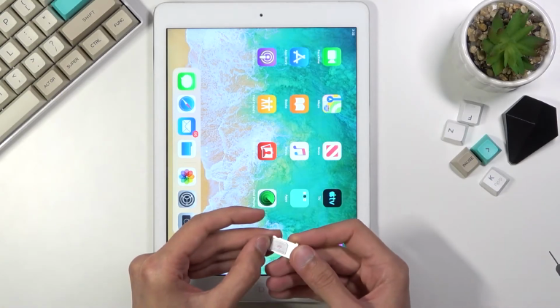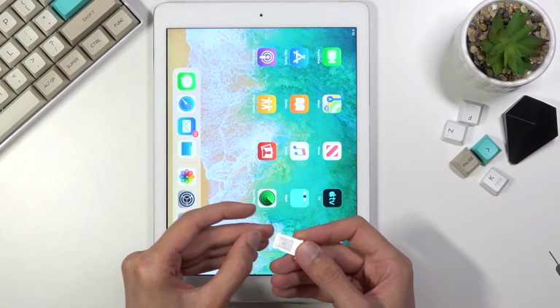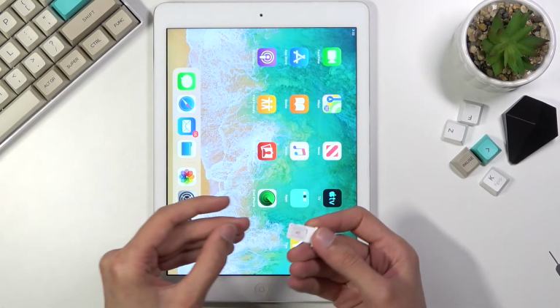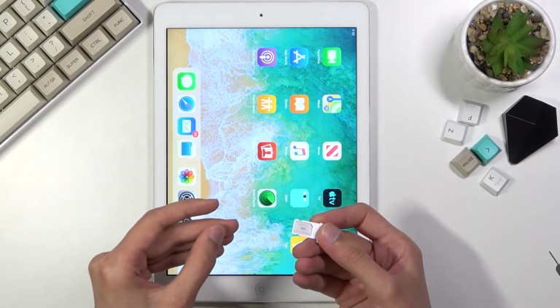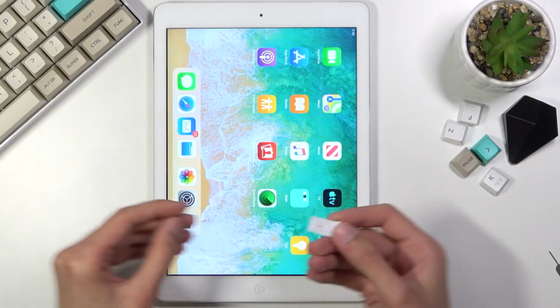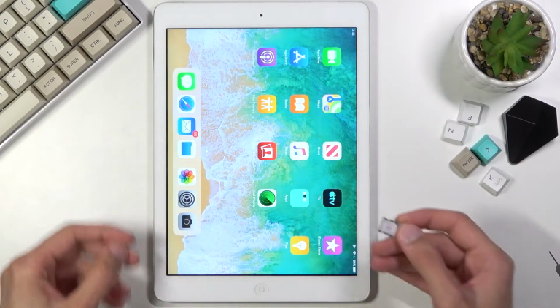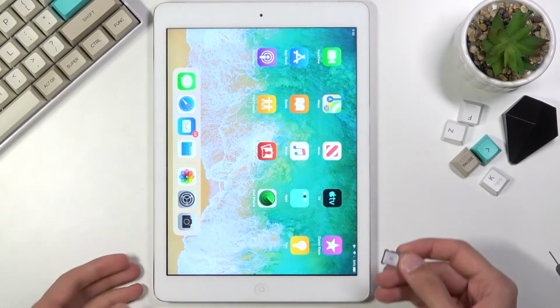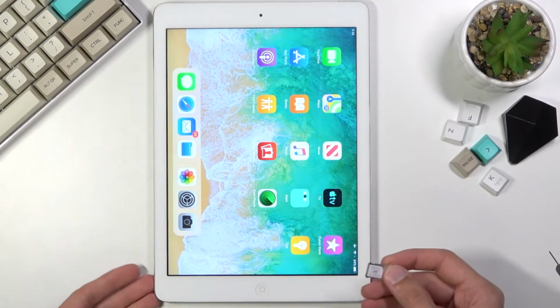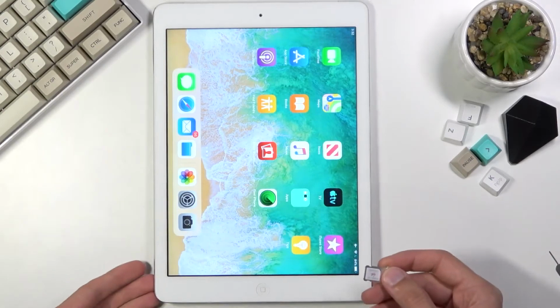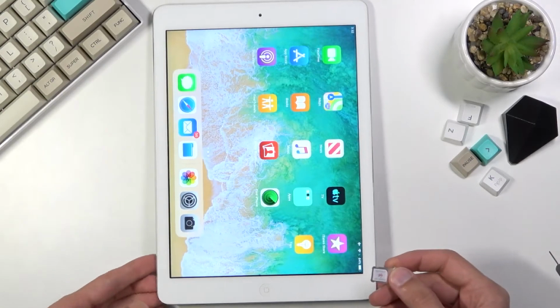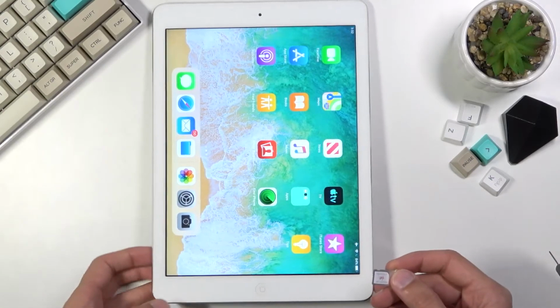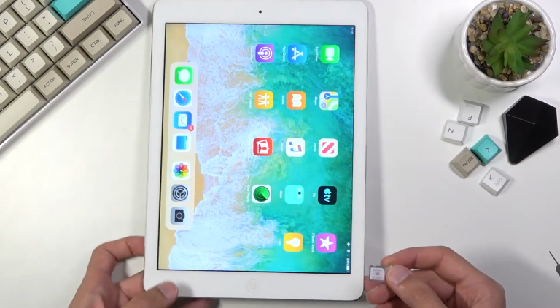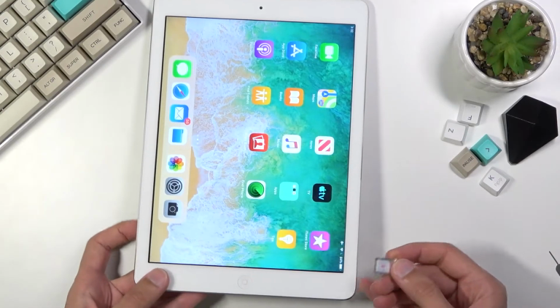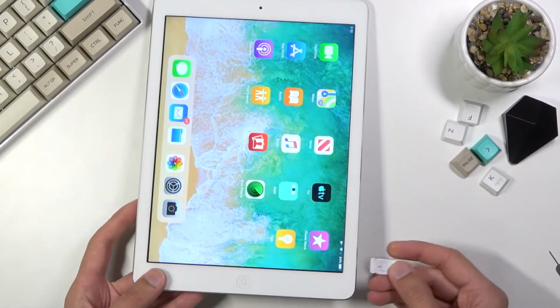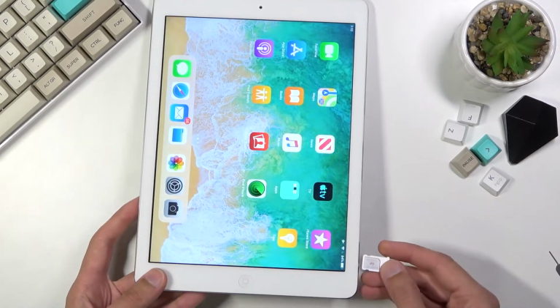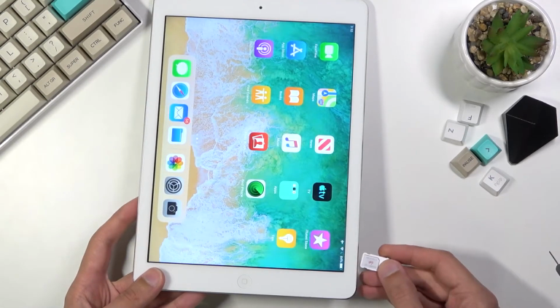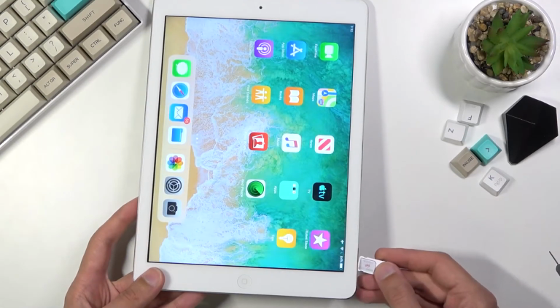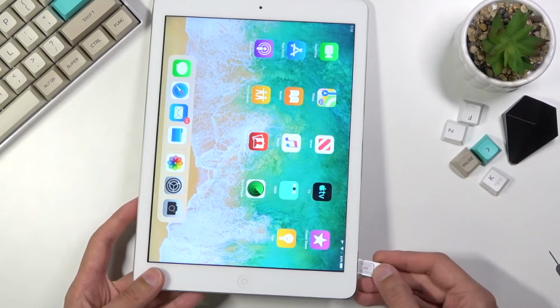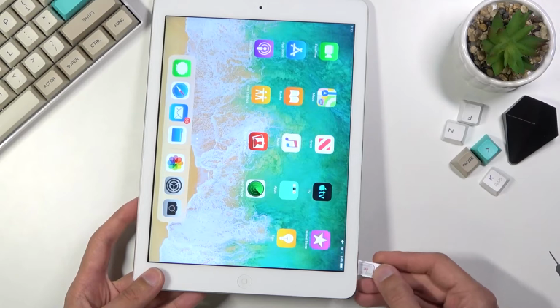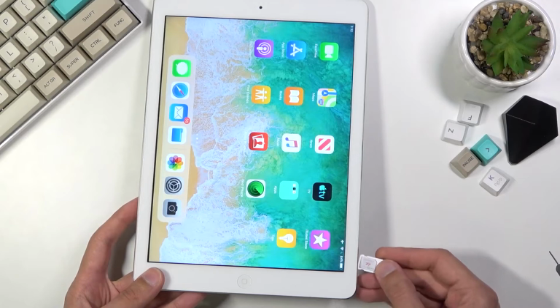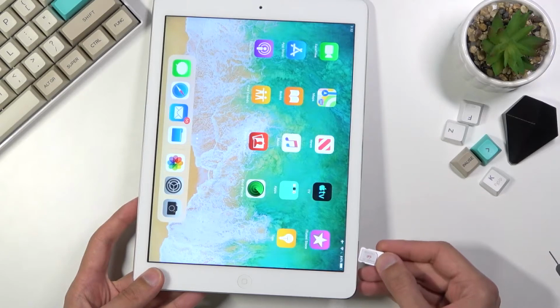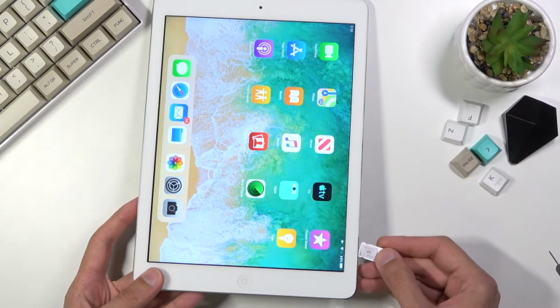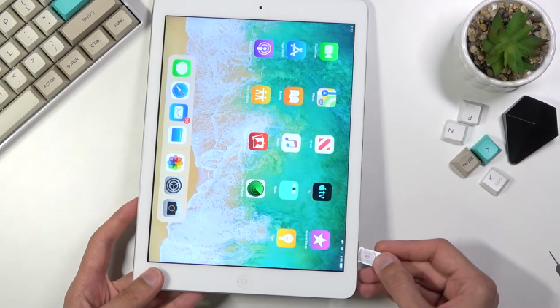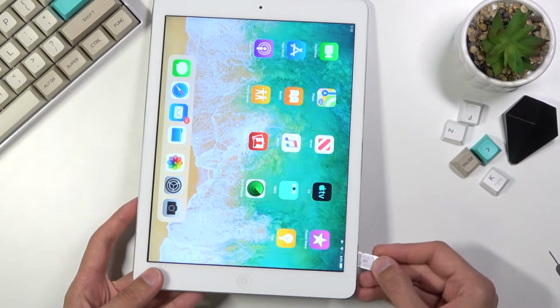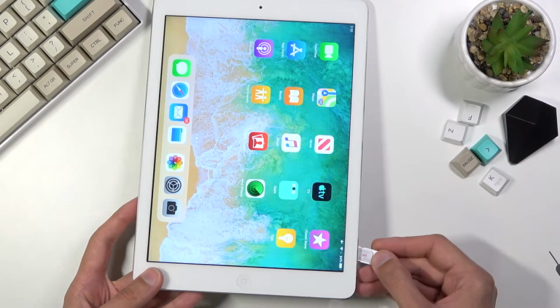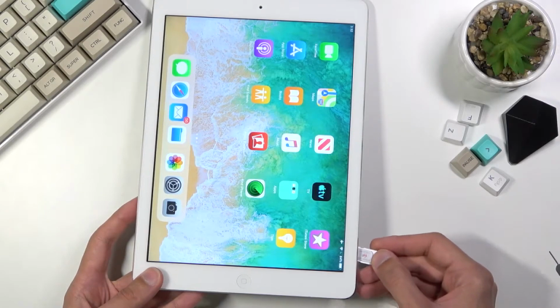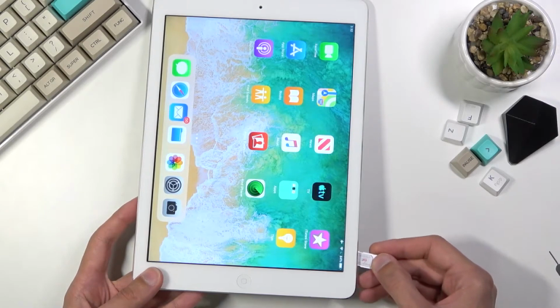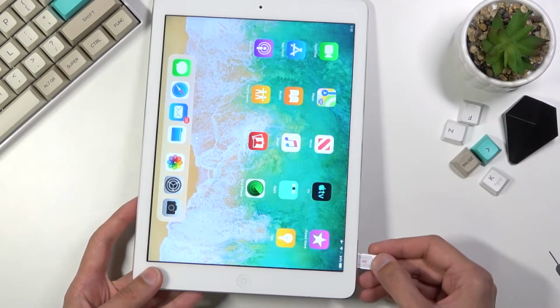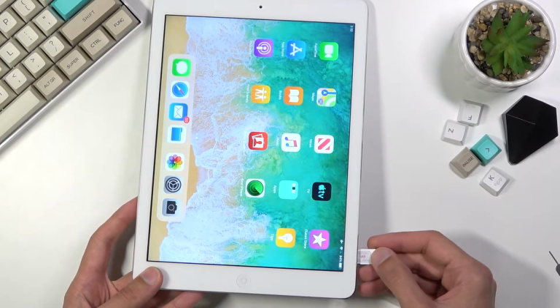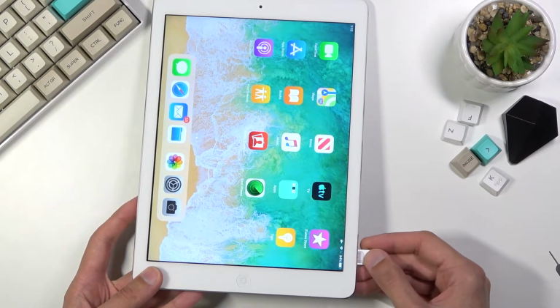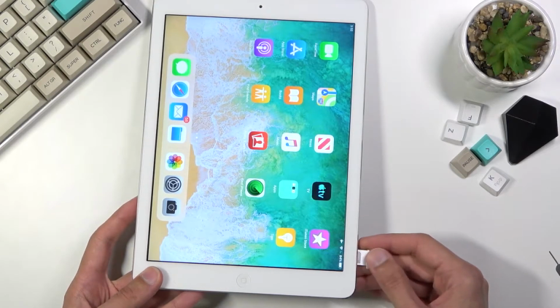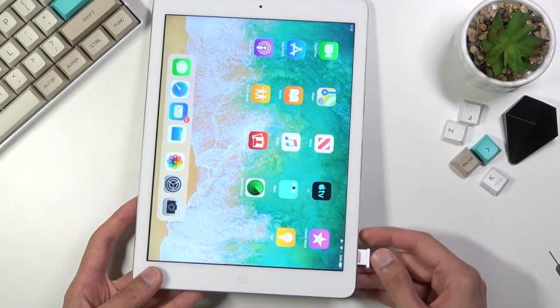Place it on the tray and then carefully insert it back into the slot right there.